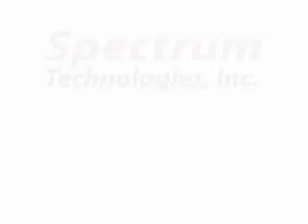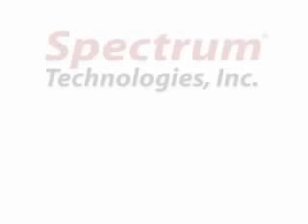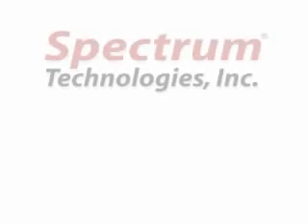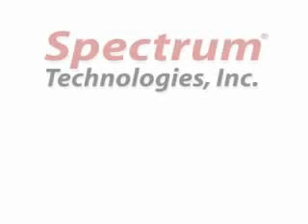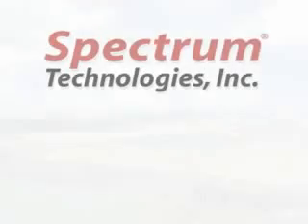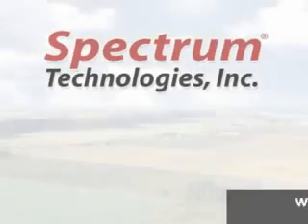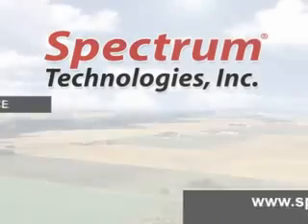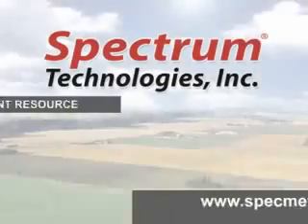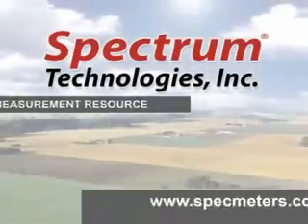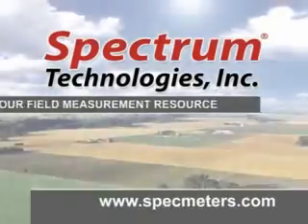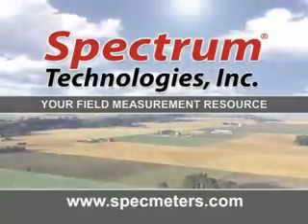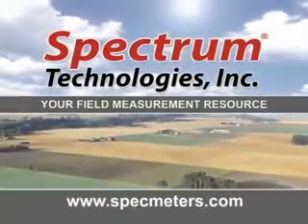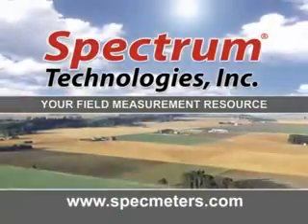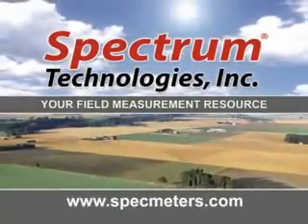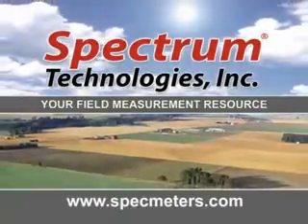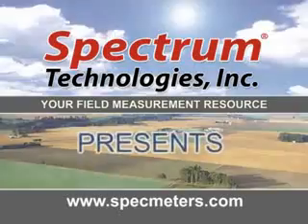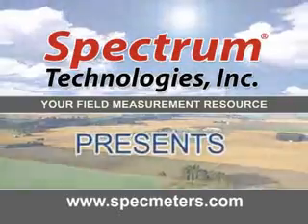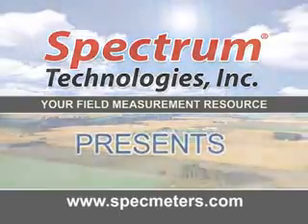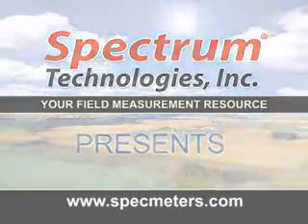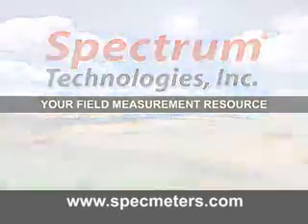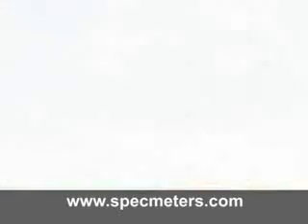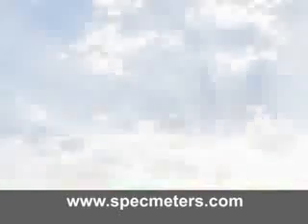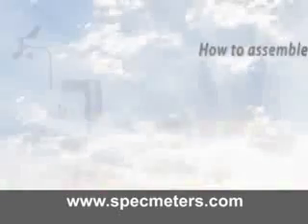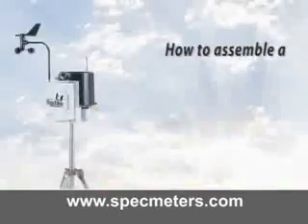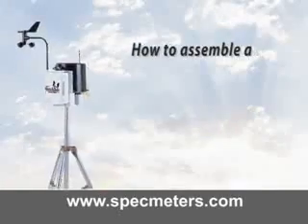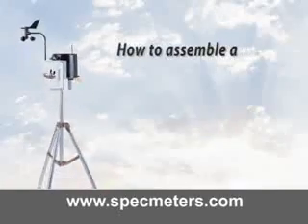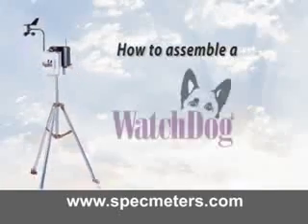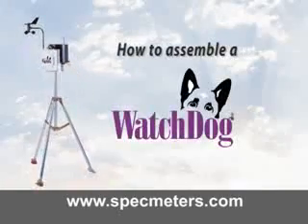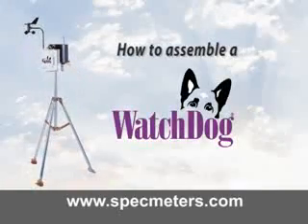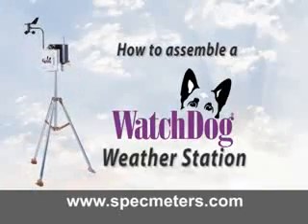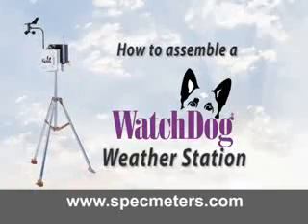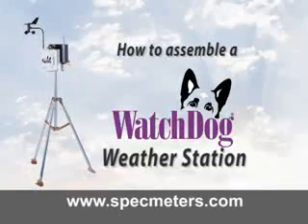Spectrum Technologies, your field measurement resource, presents How to Assemble a Watchdog Weather Station.